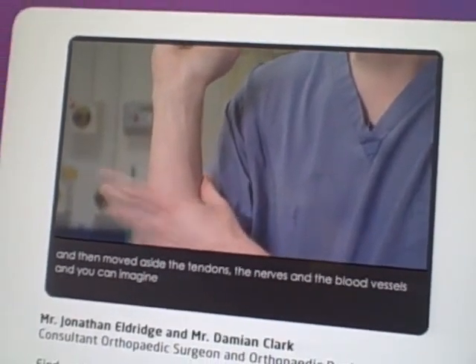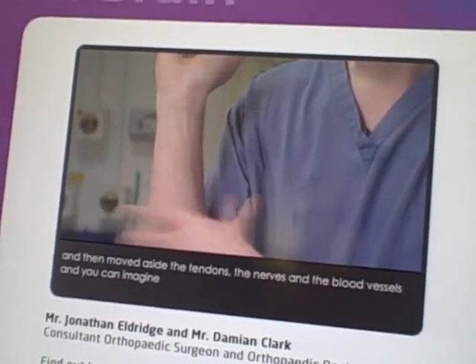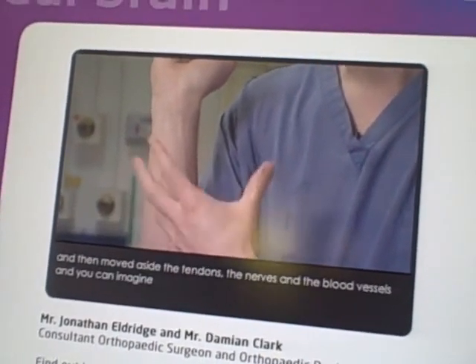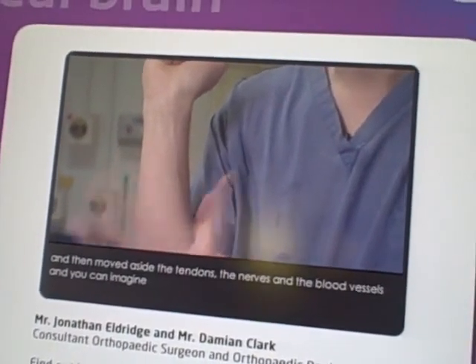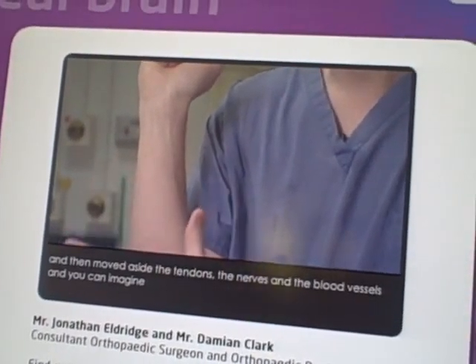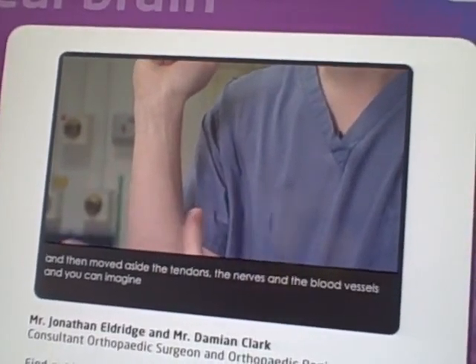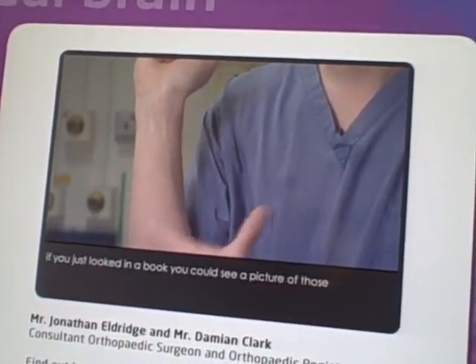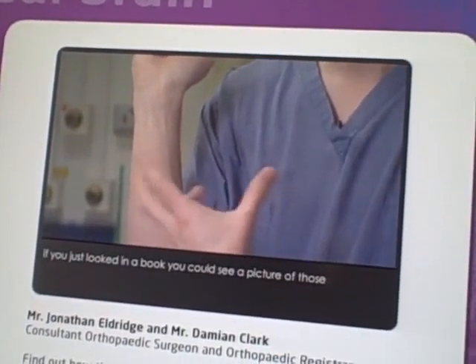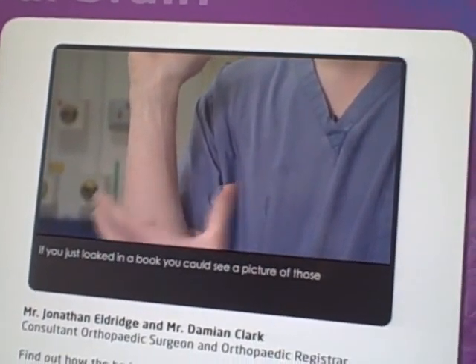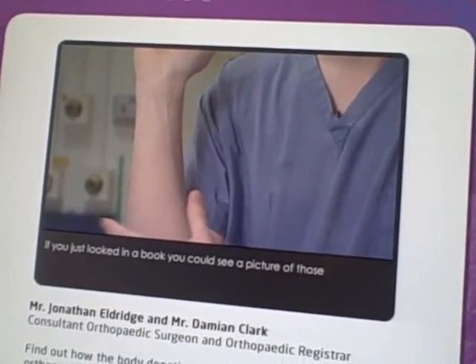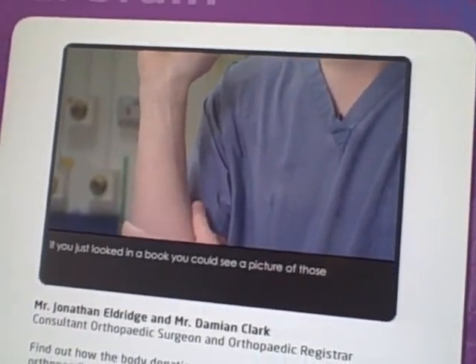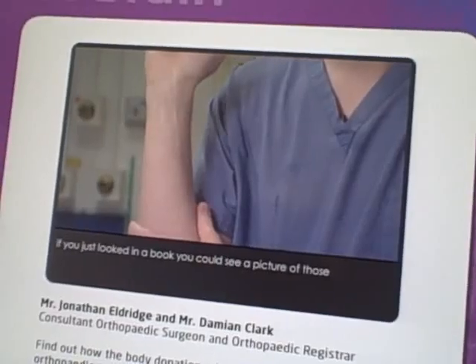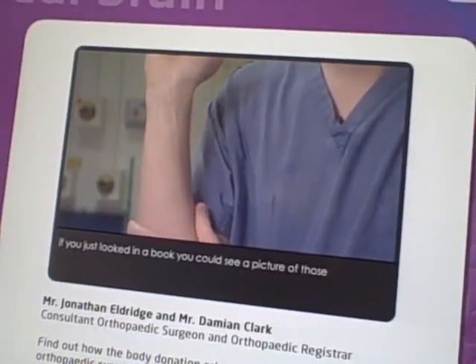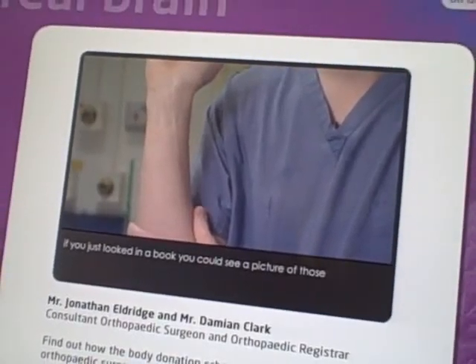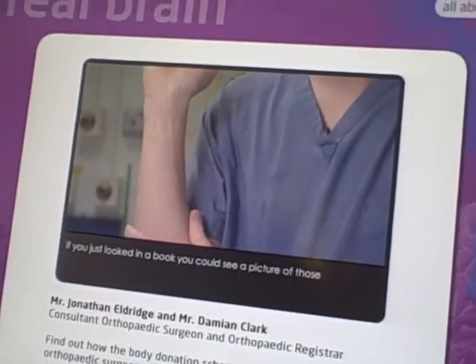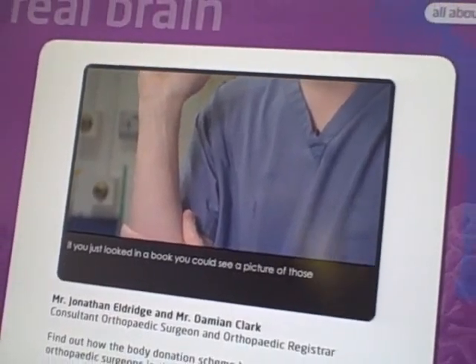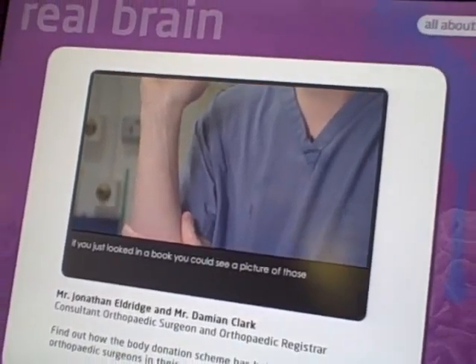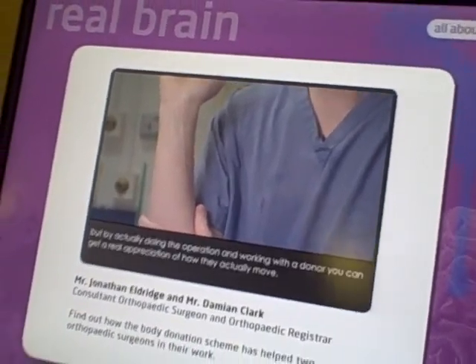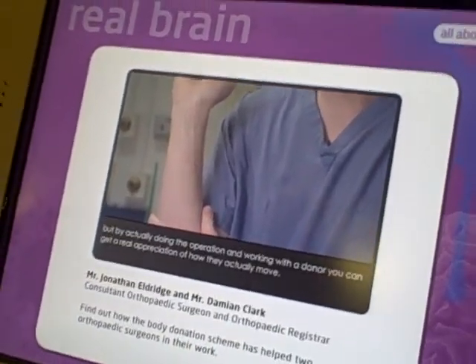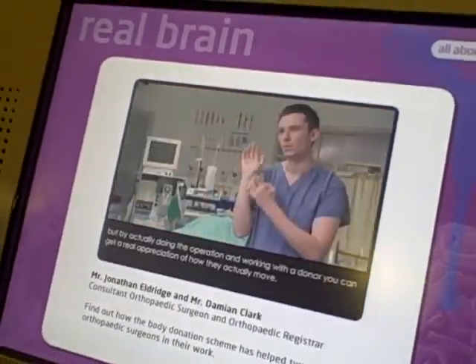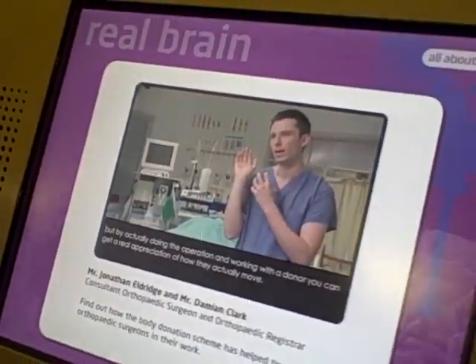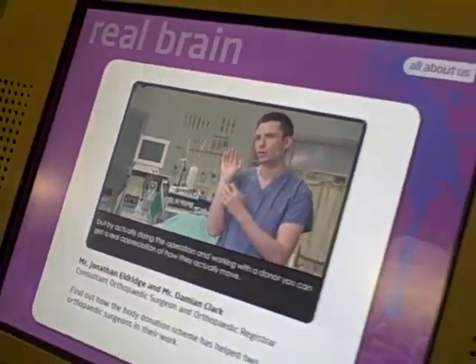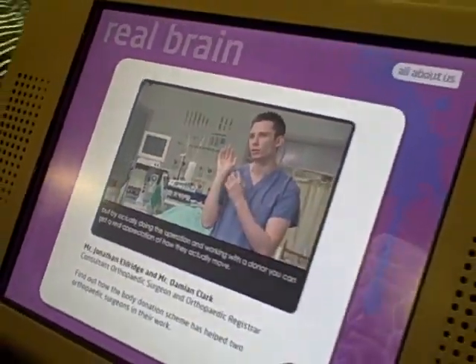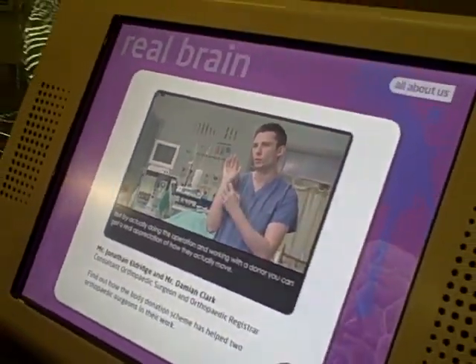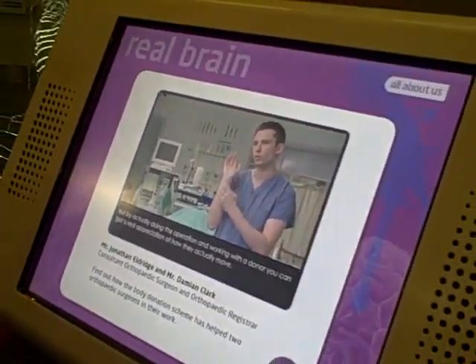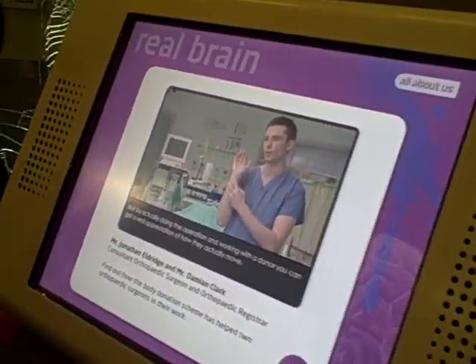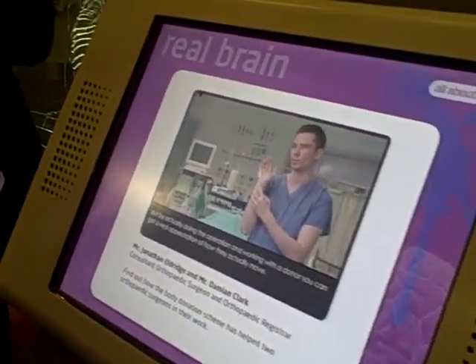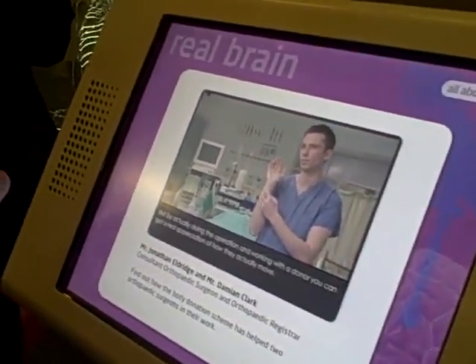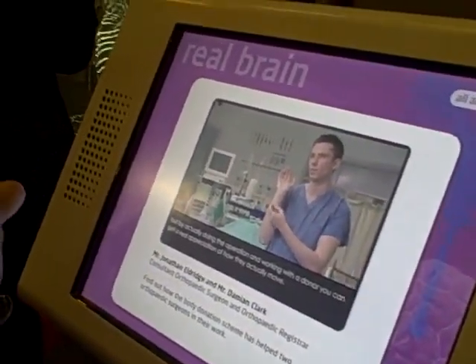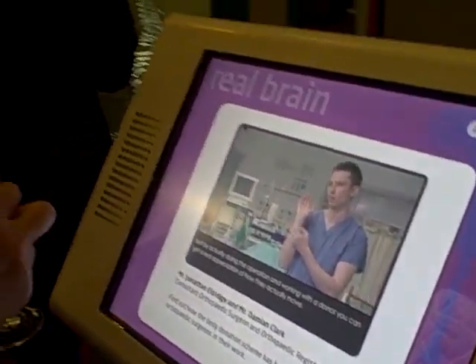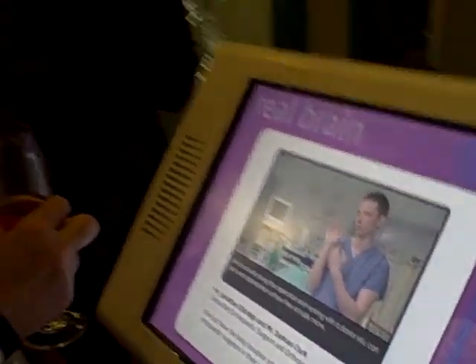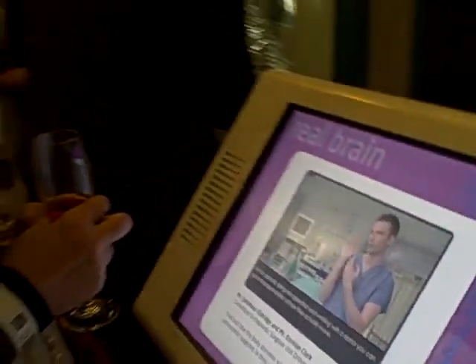Imagine if you just looked in a book and saw a picture of those. If I actually do an operation, I'm going to do this.